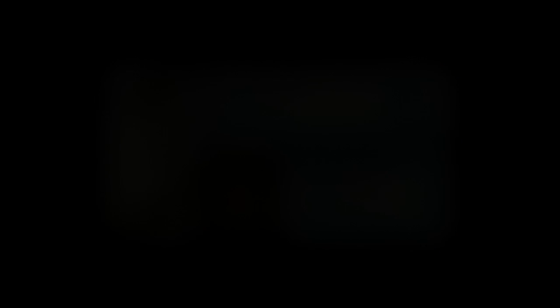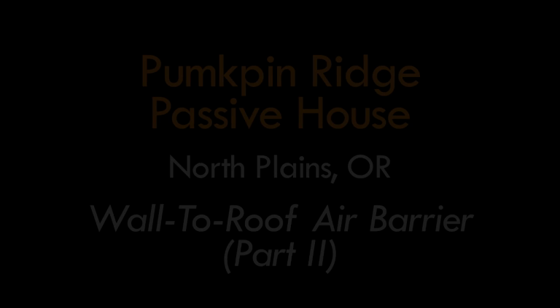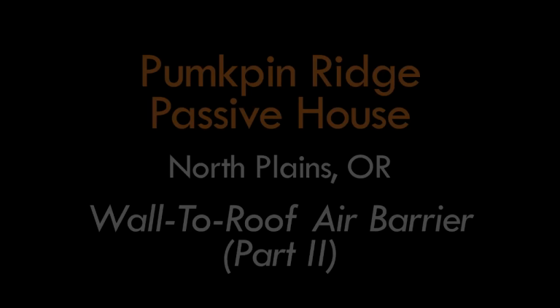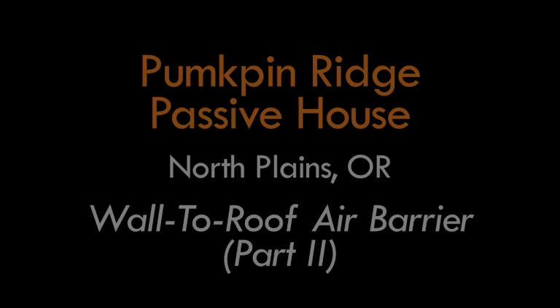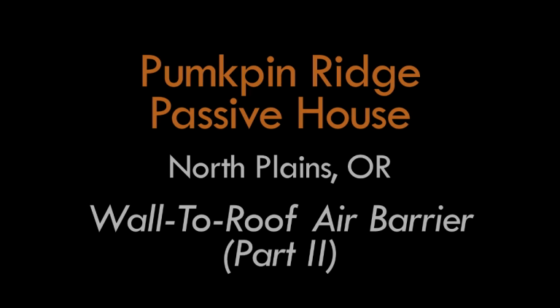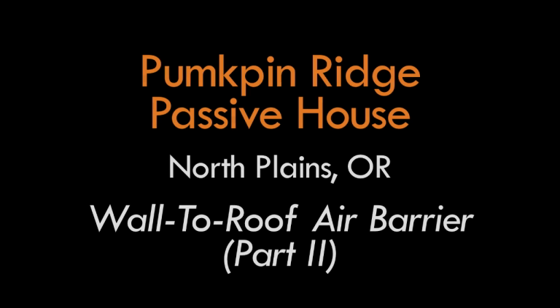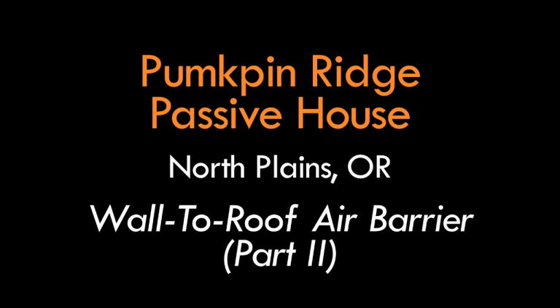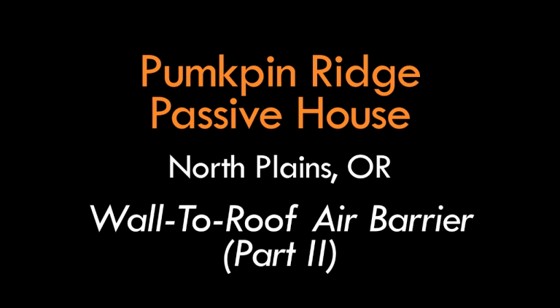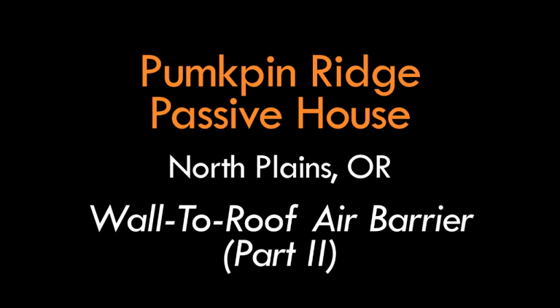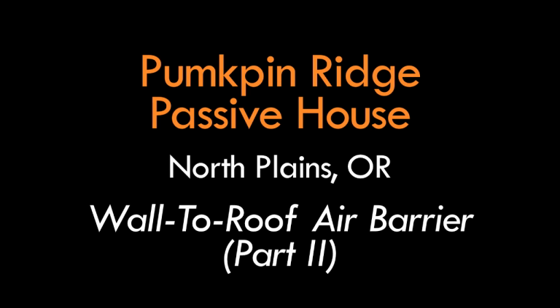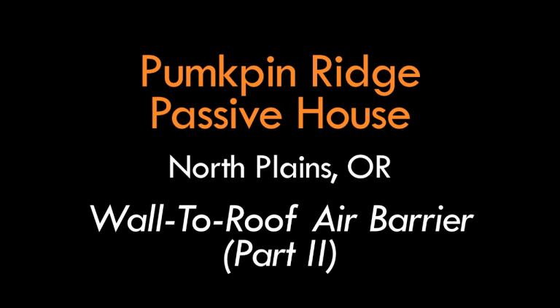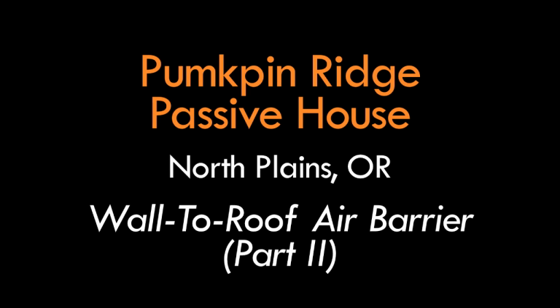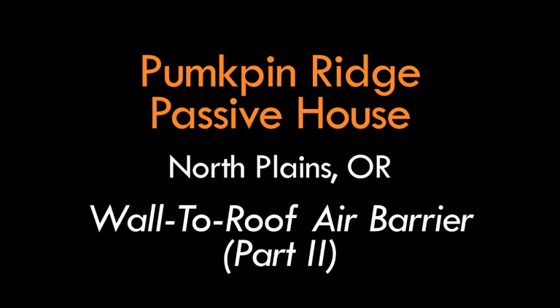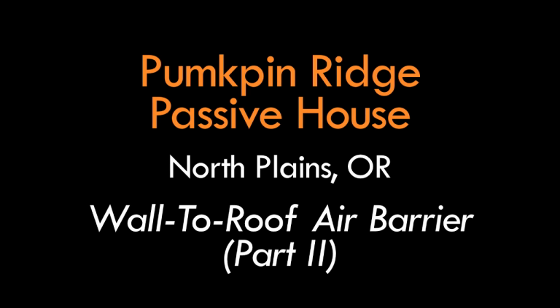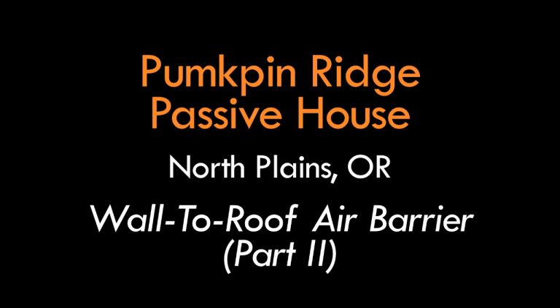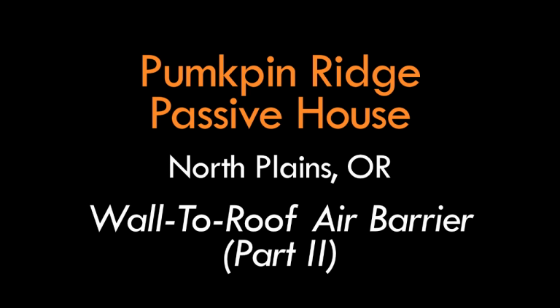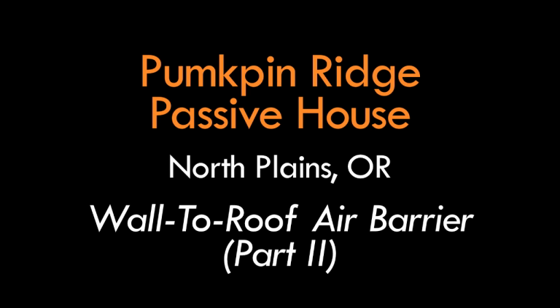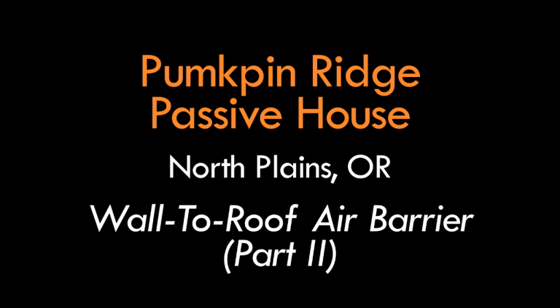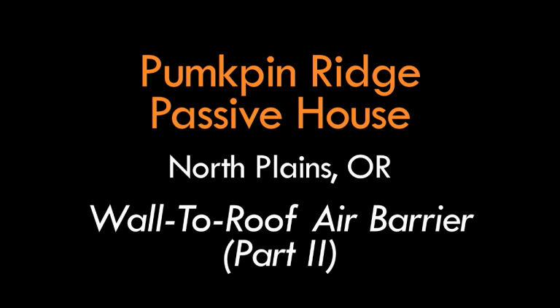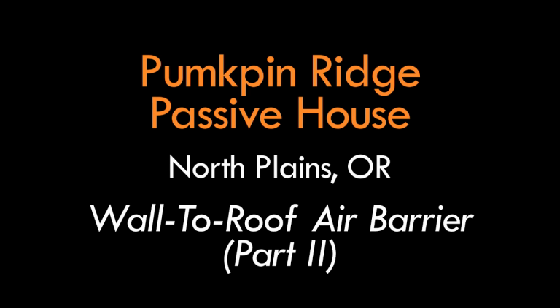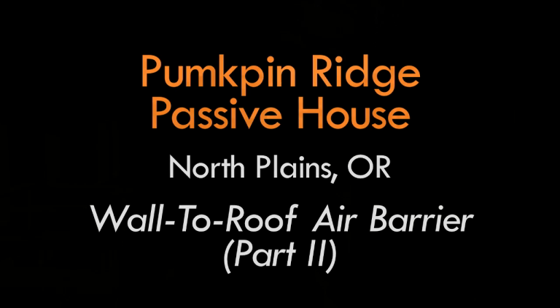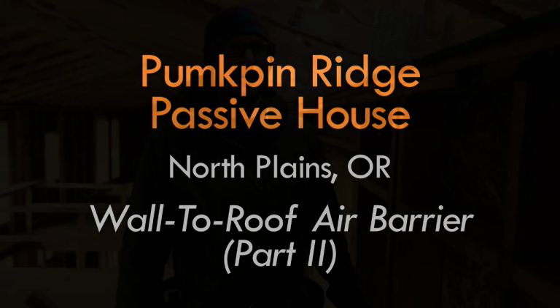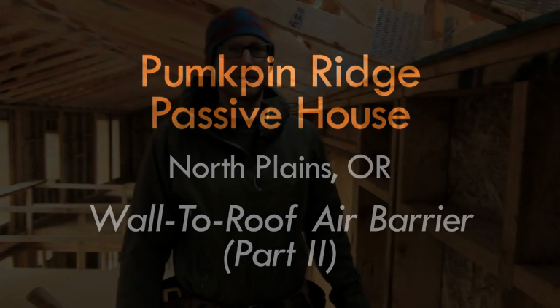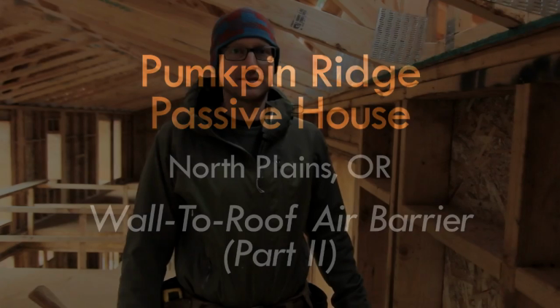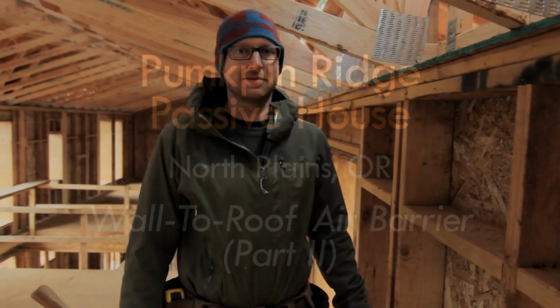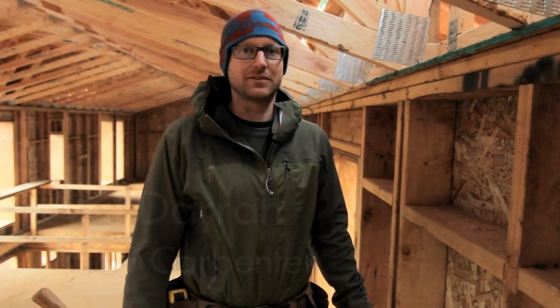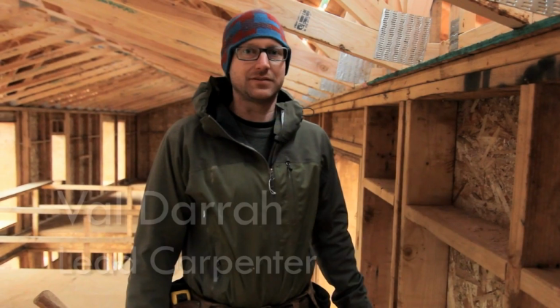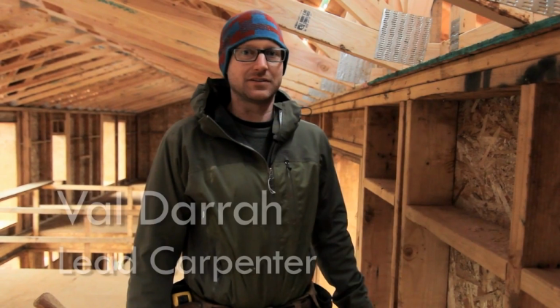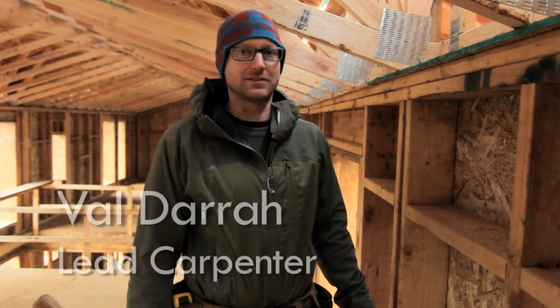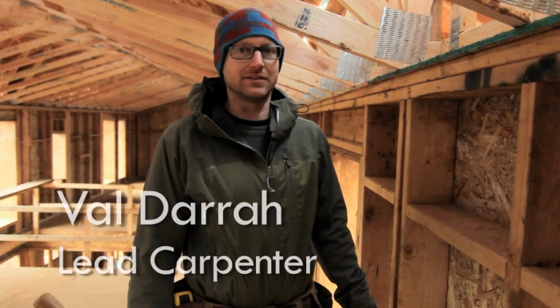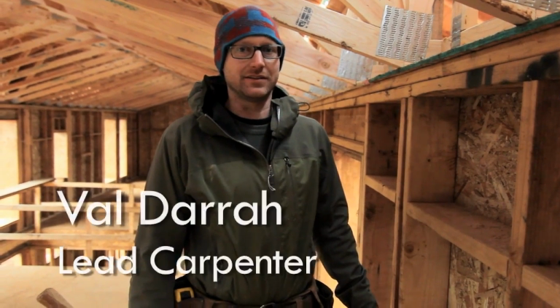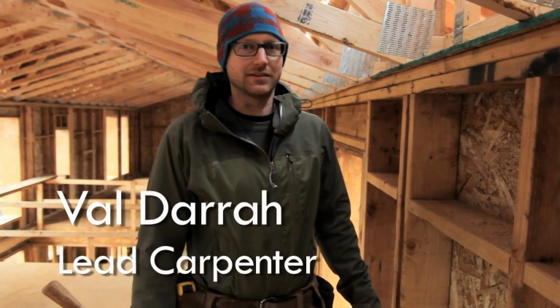Hi, I'm Val with Hammer in Hand. We're here at the Pumpkin Ridge Passive House talking about some of its features and details.